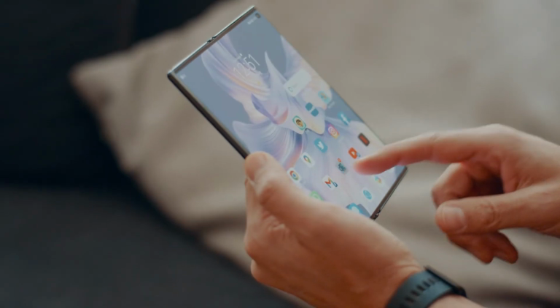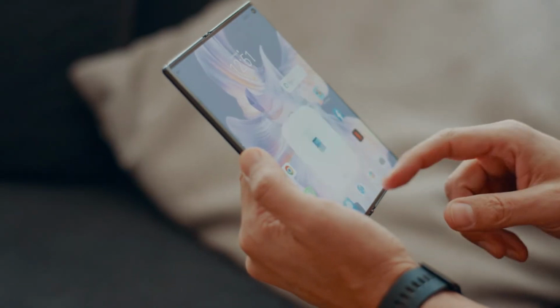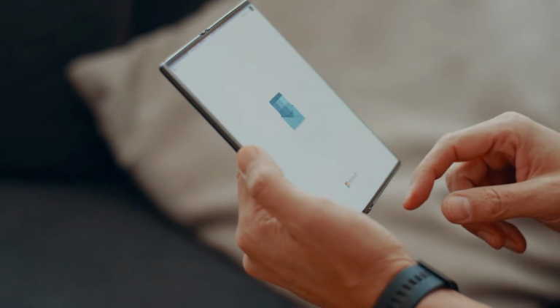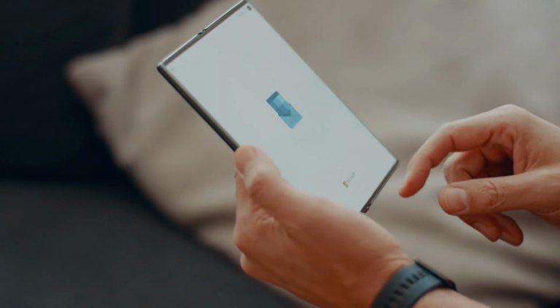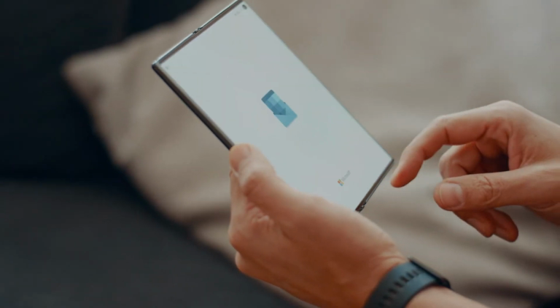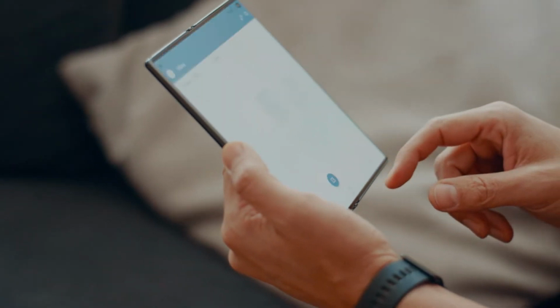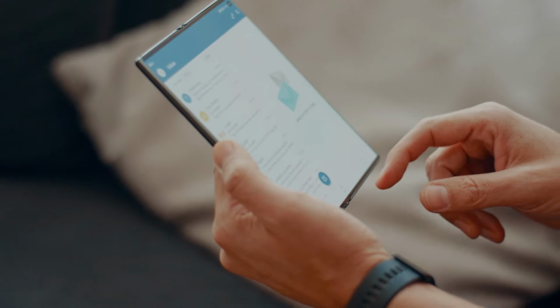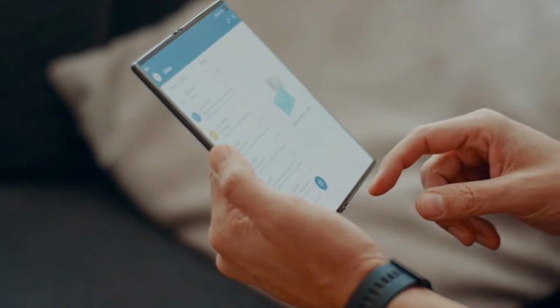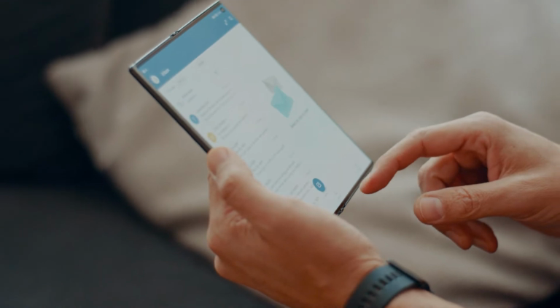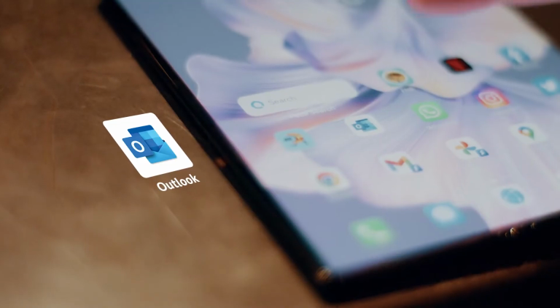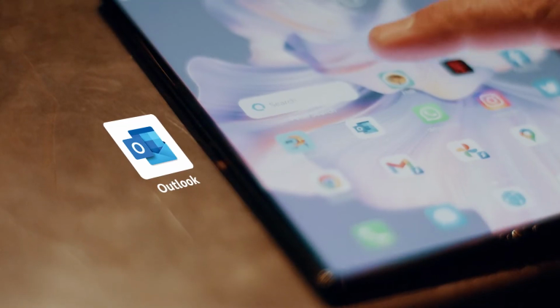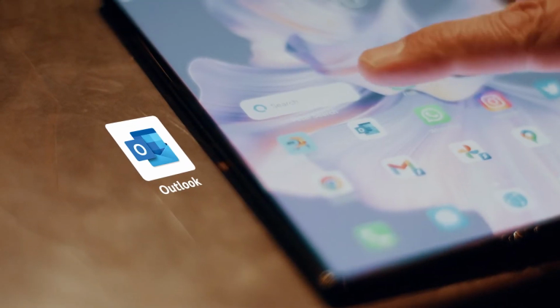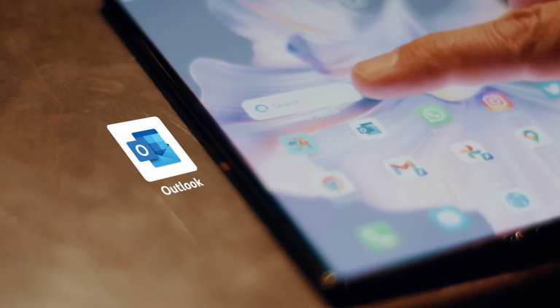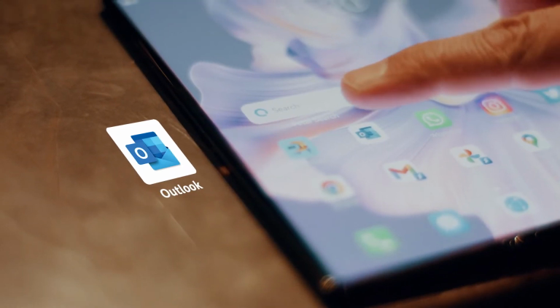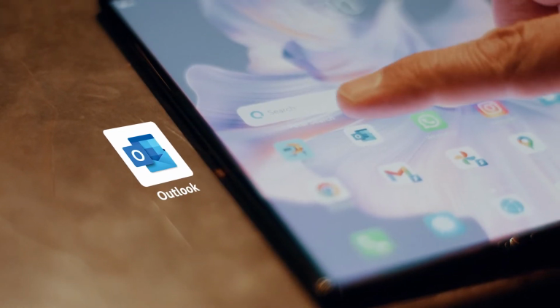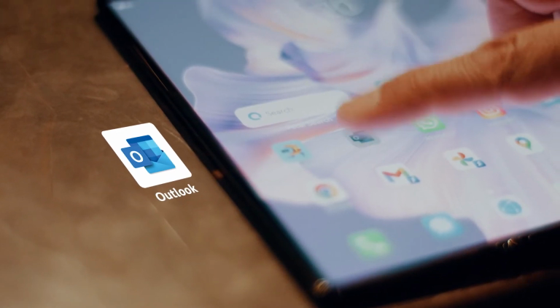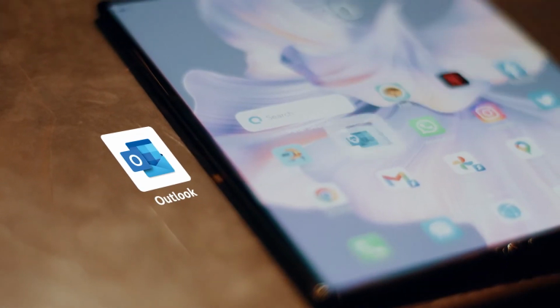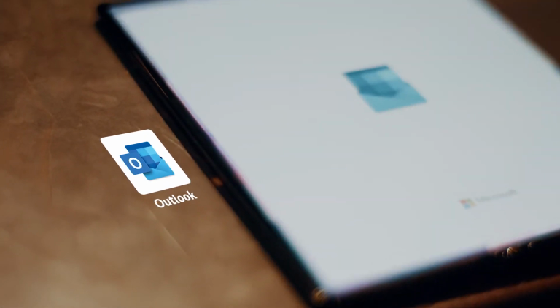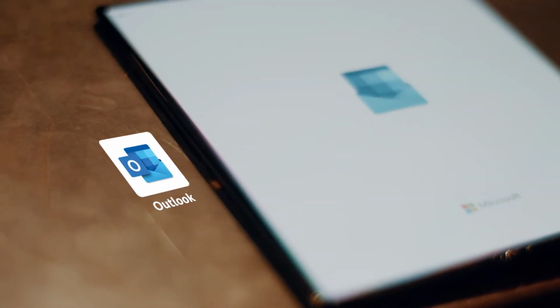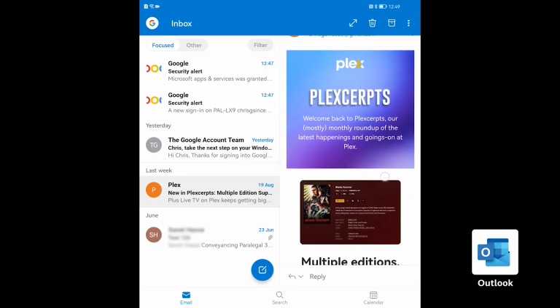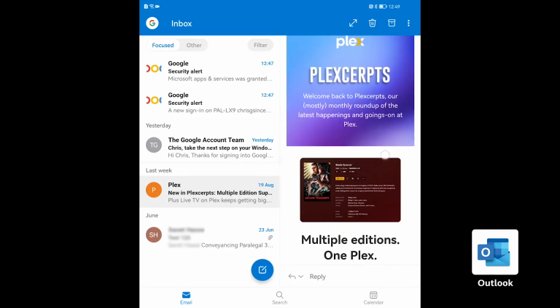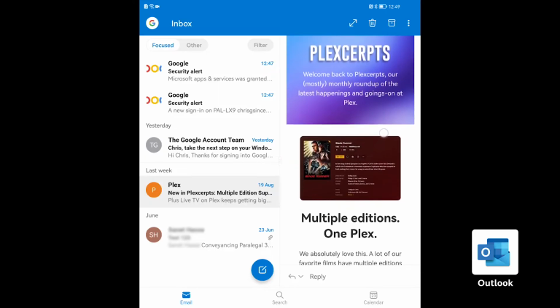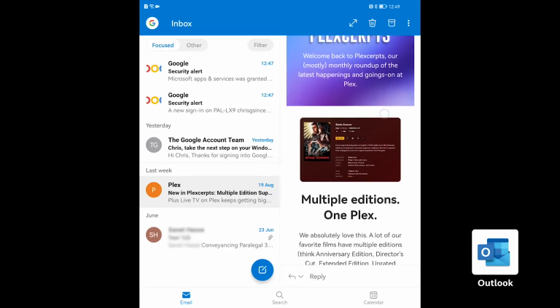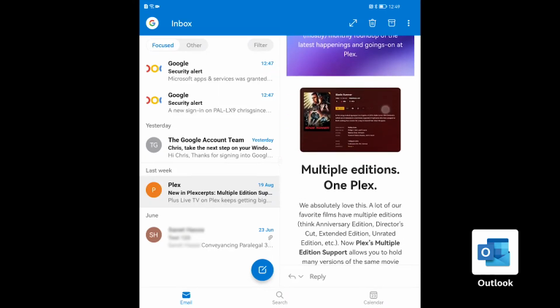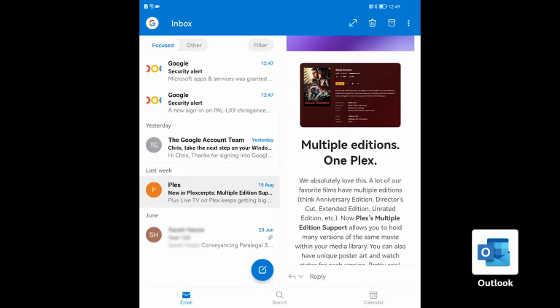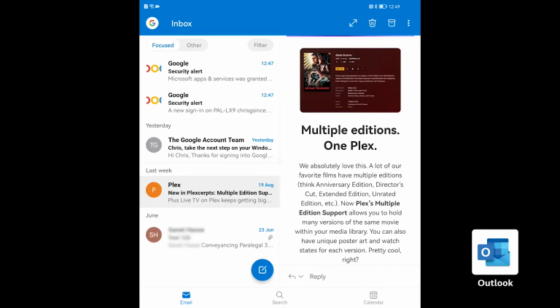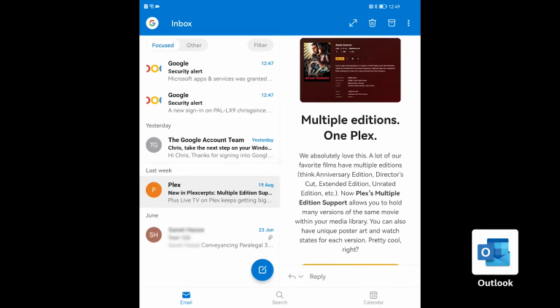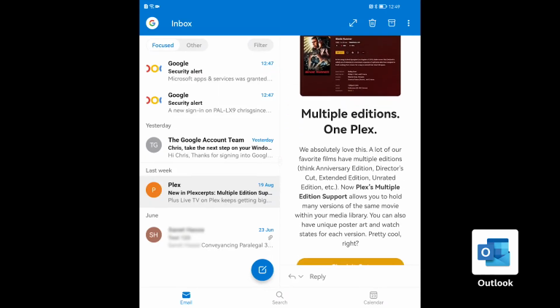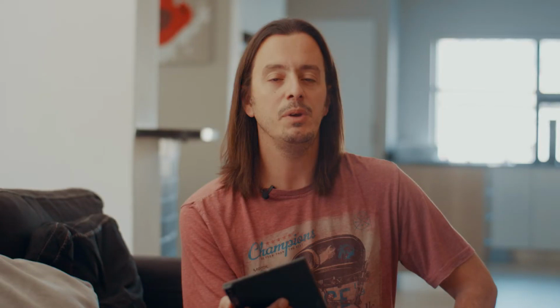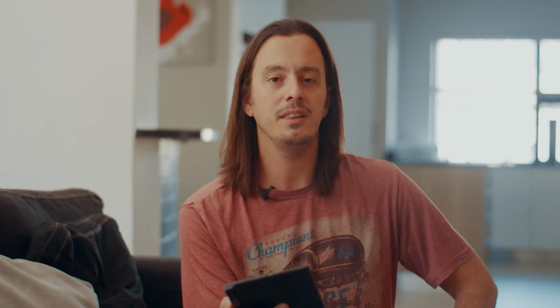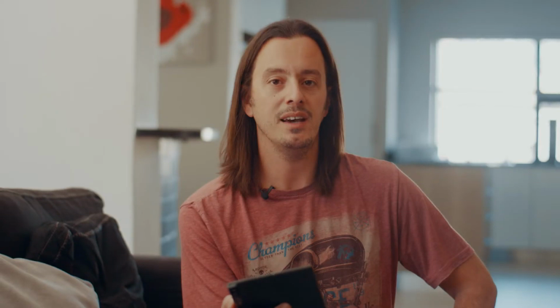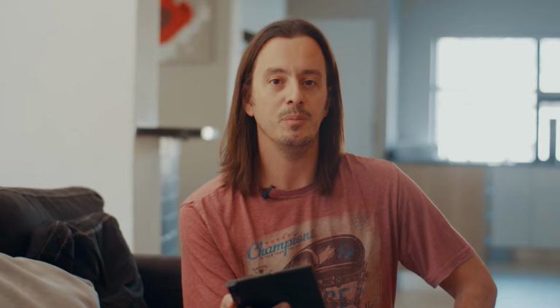Downloading Microsoft Office is simple. It's just as easy as installing the app from the App Gallery and opening the app.